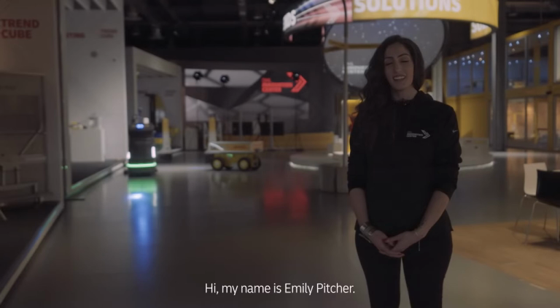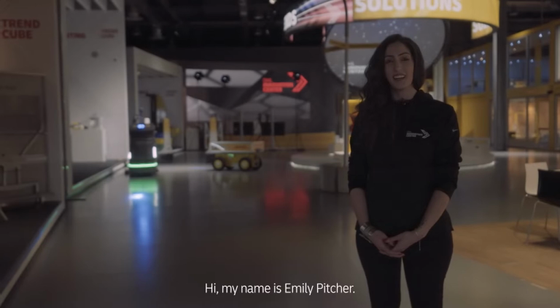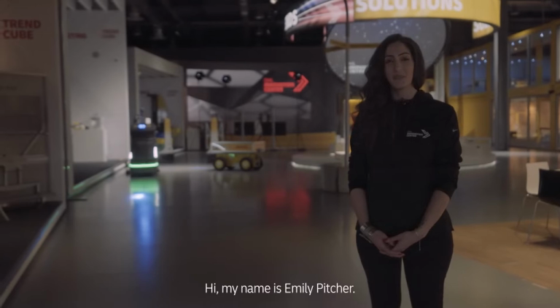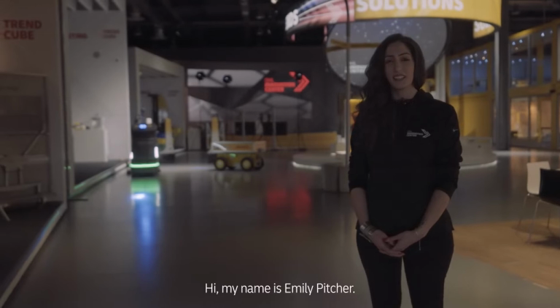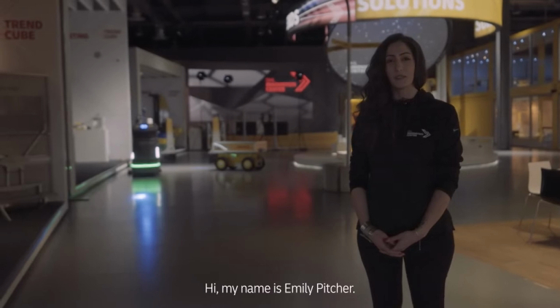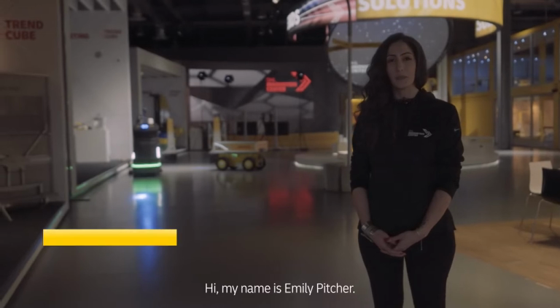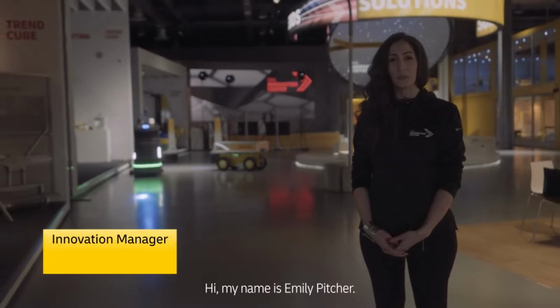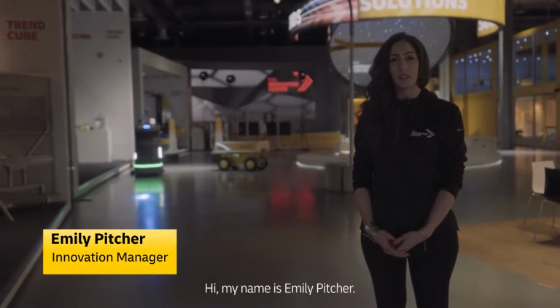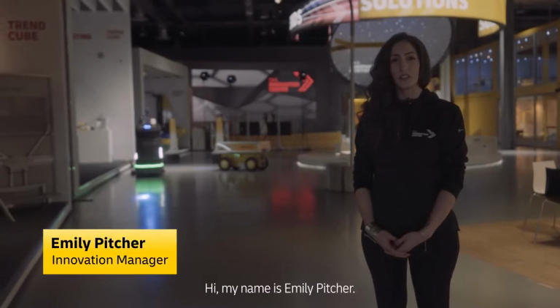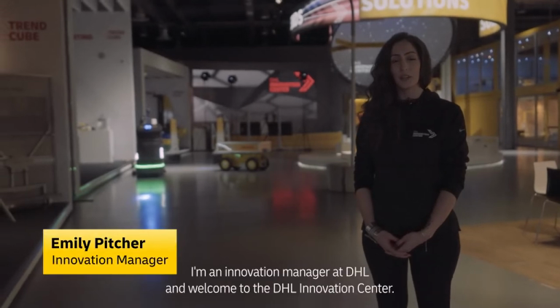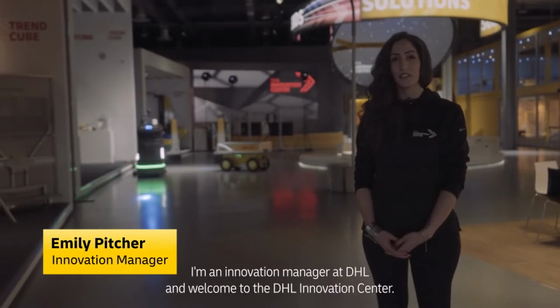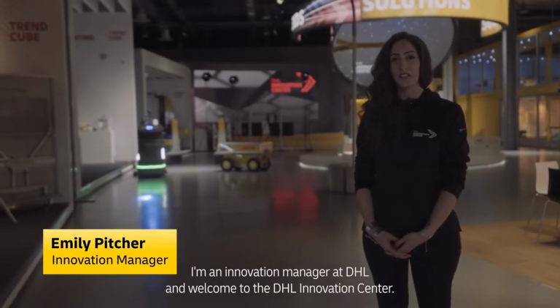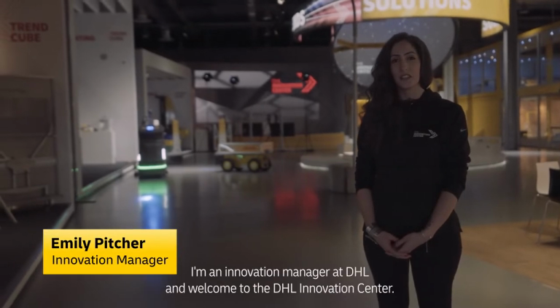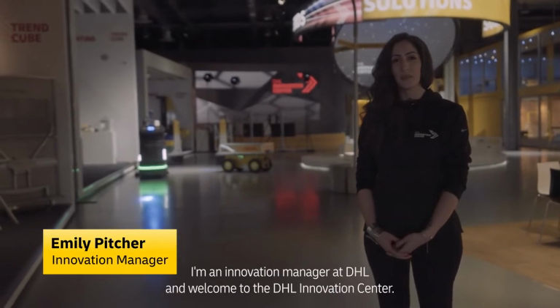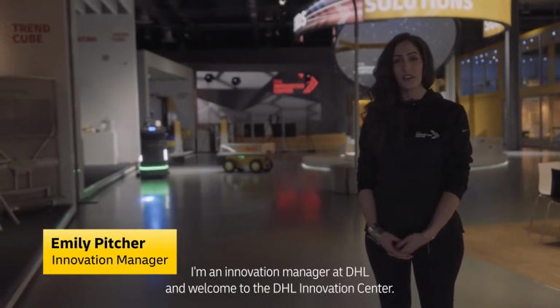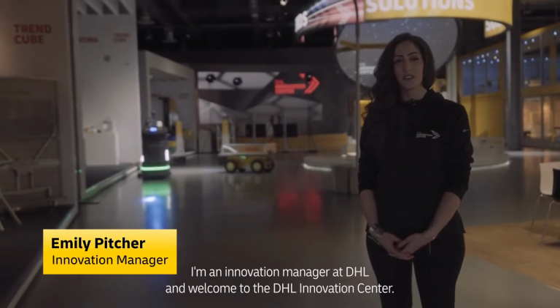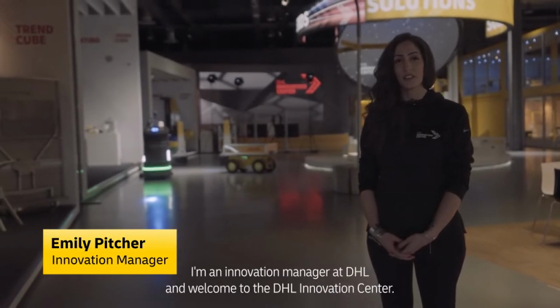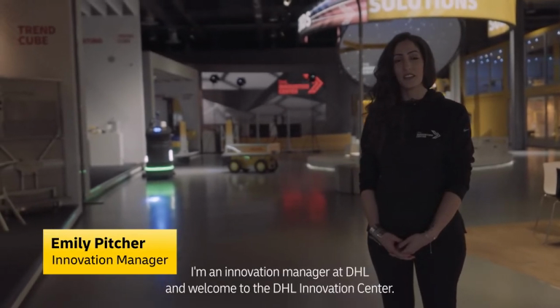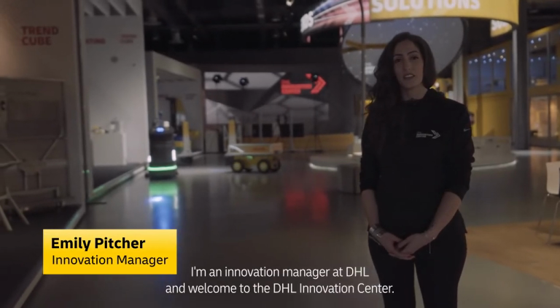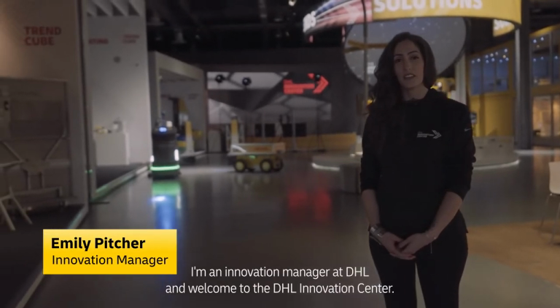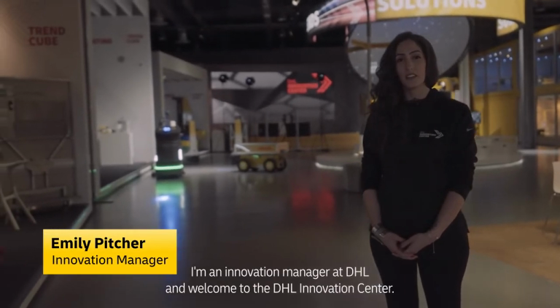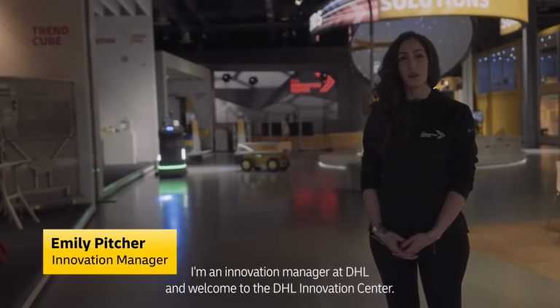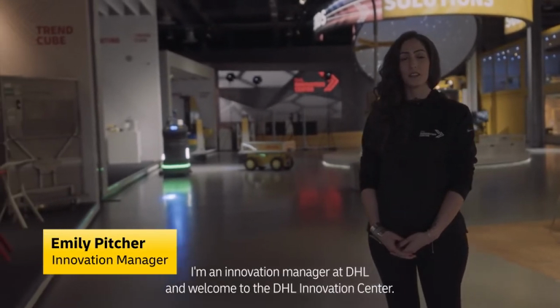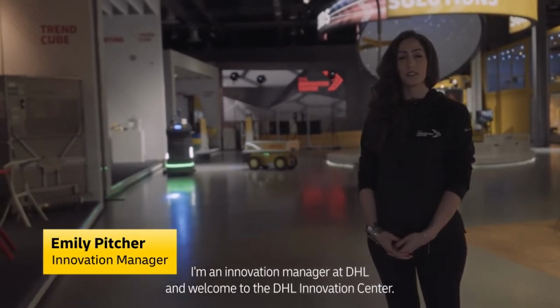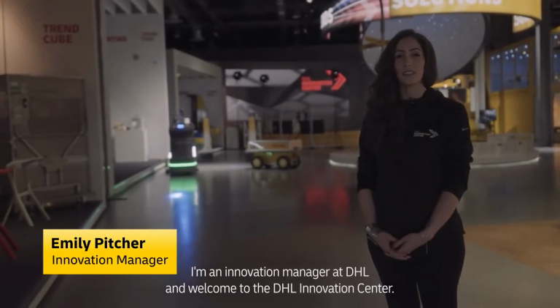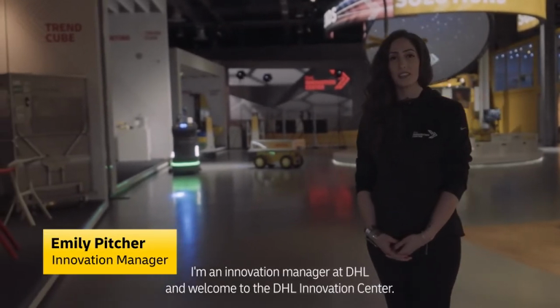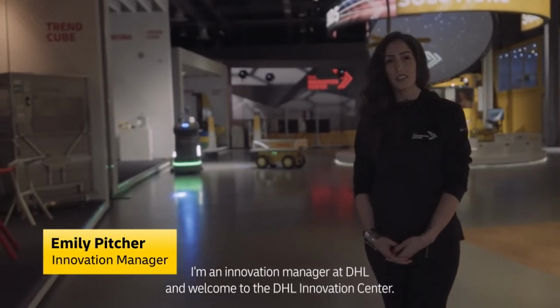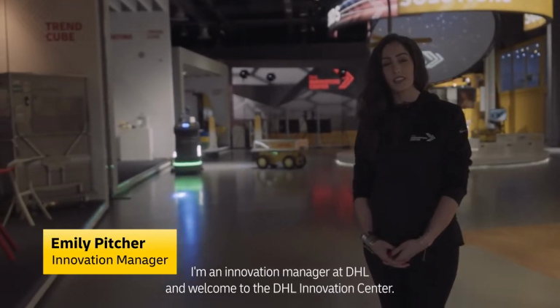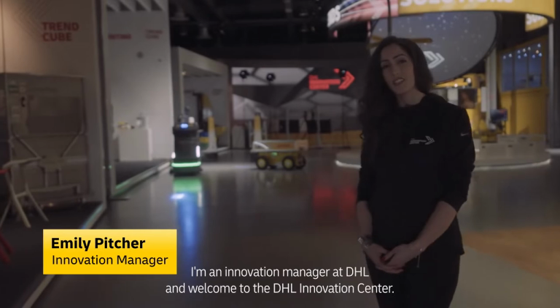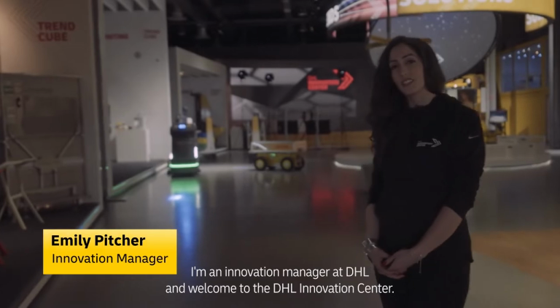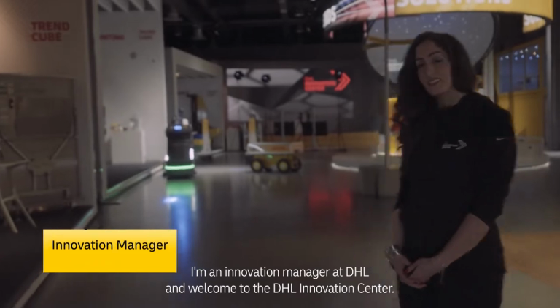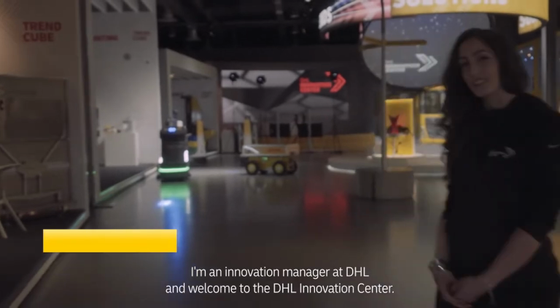Hi, my name is Emily Pitcher. I'm an Innovation Manager at DHL, and welcome to the DHL Innovation Centre.